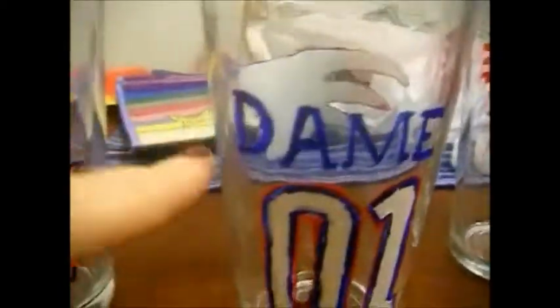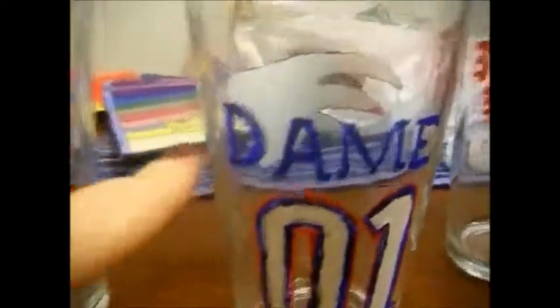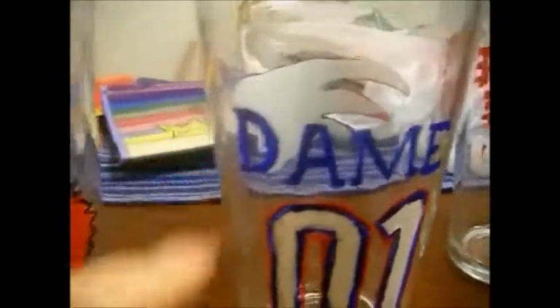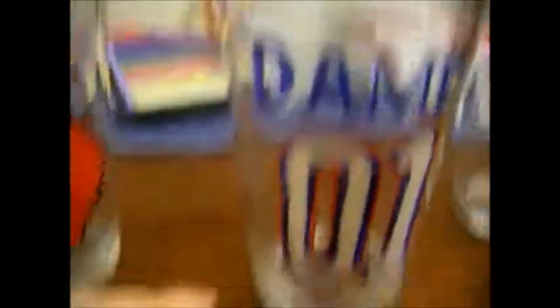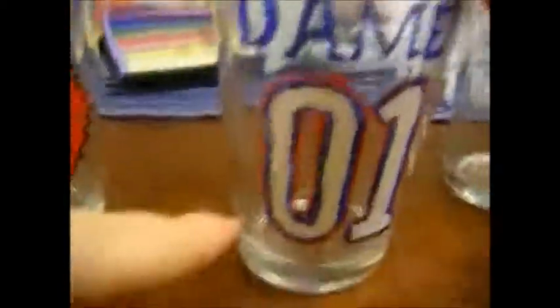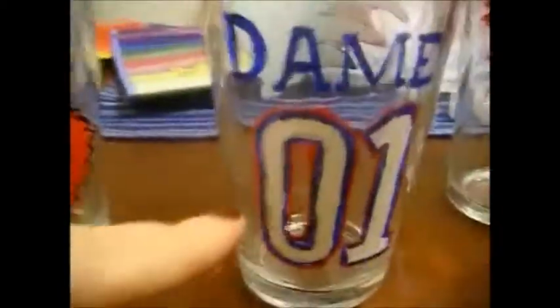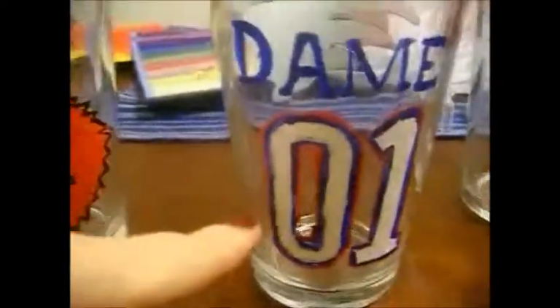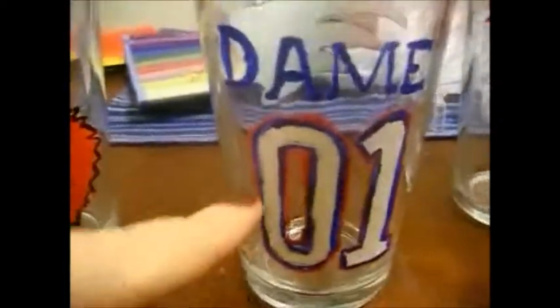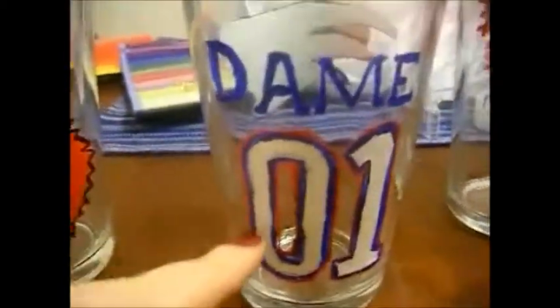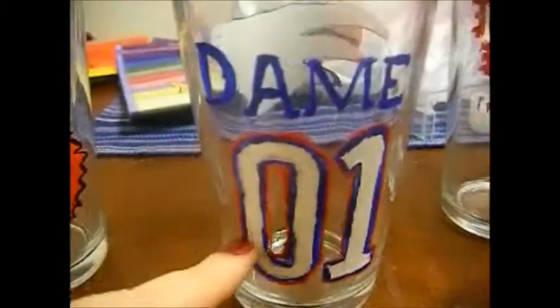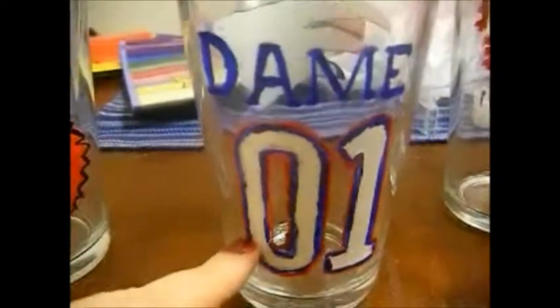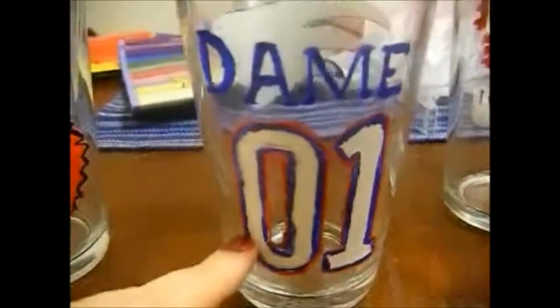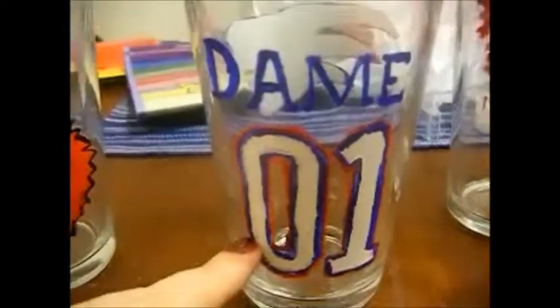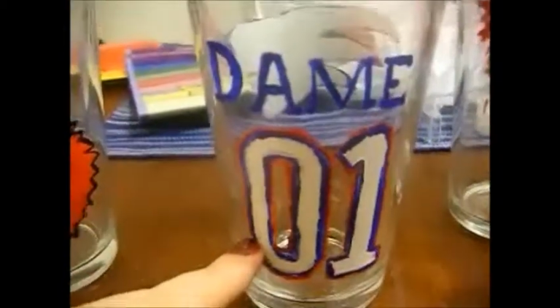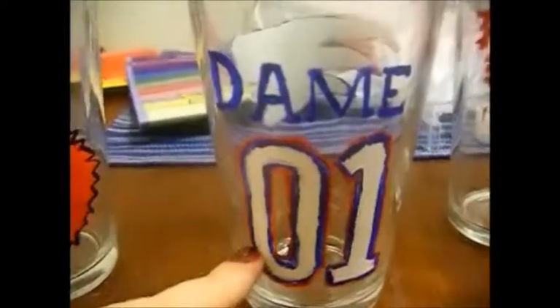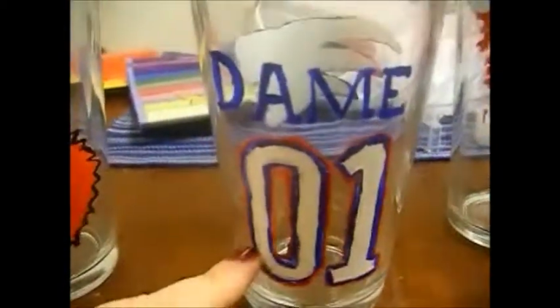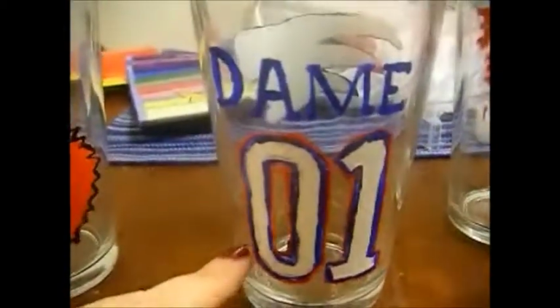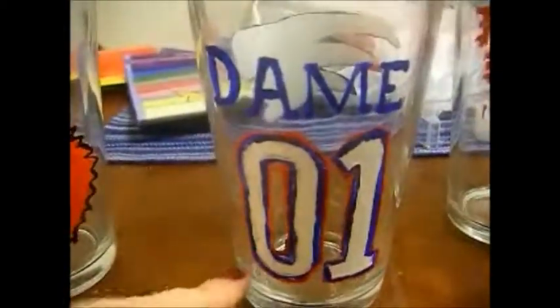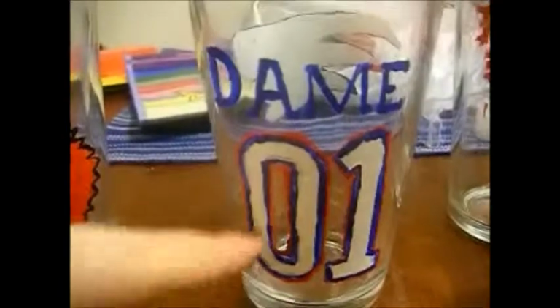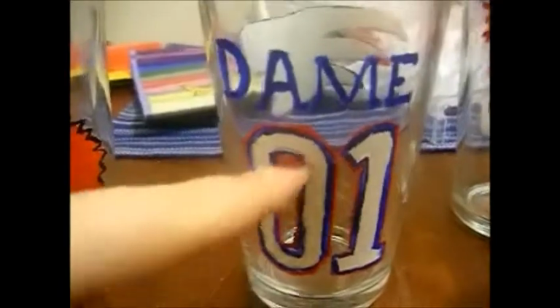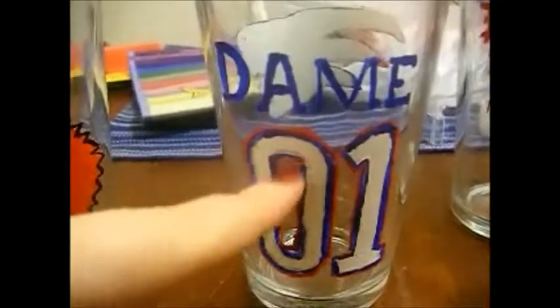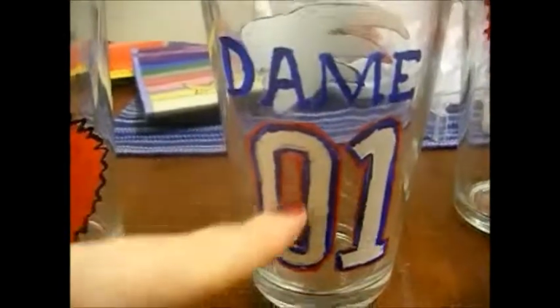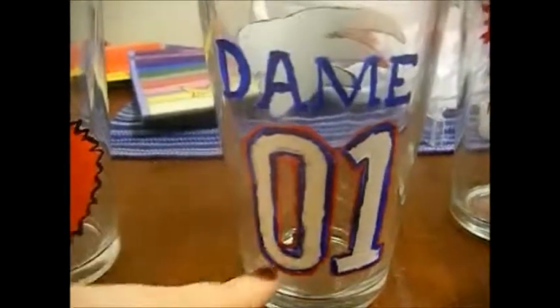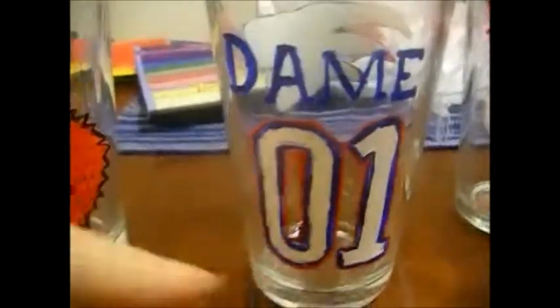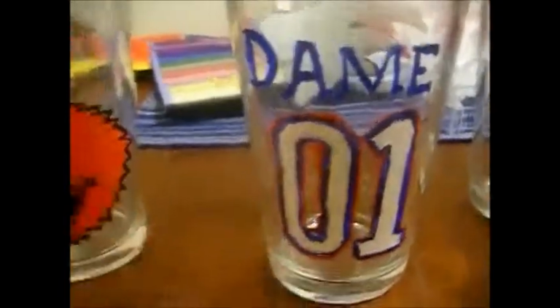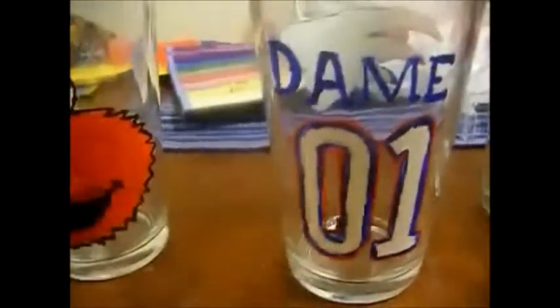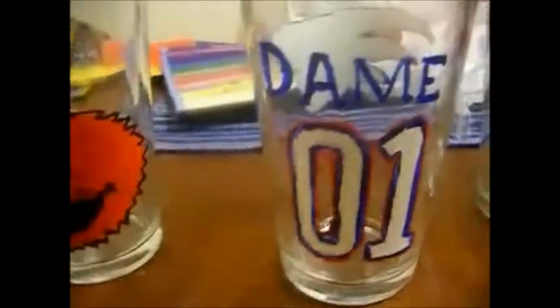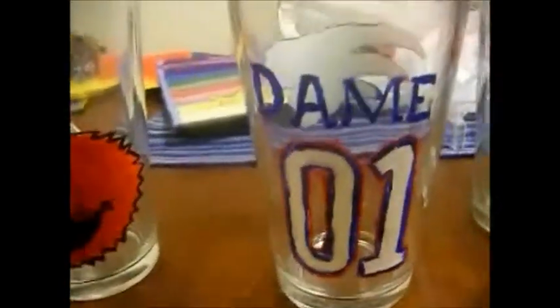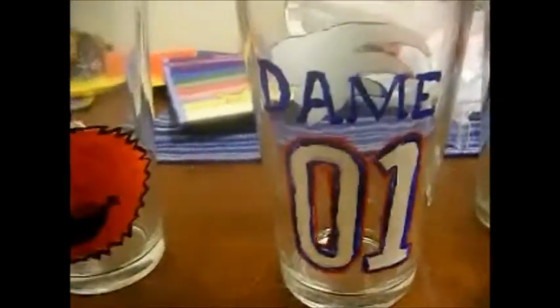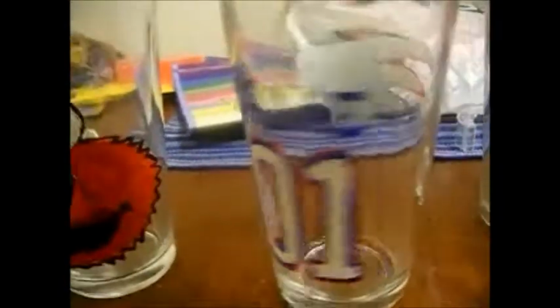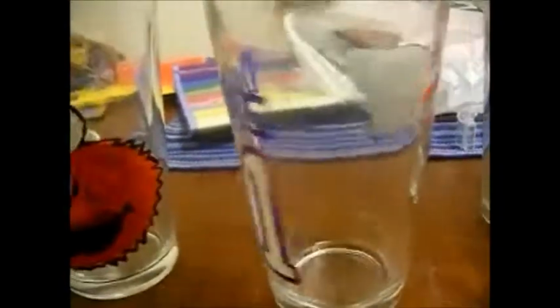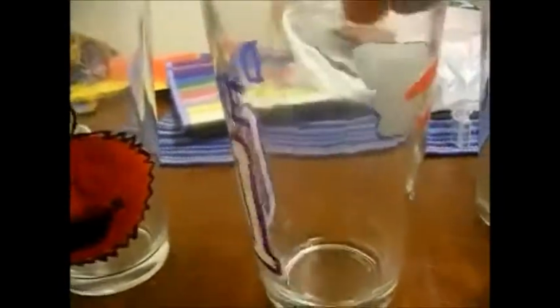This one is the Patriots logo — a little flying dude with the last name of the person I'm giving it to, and a zero-one like the back of the Patriots uniforms.